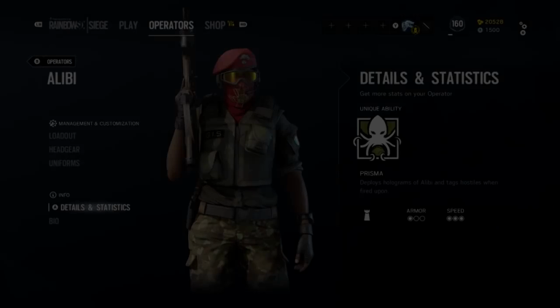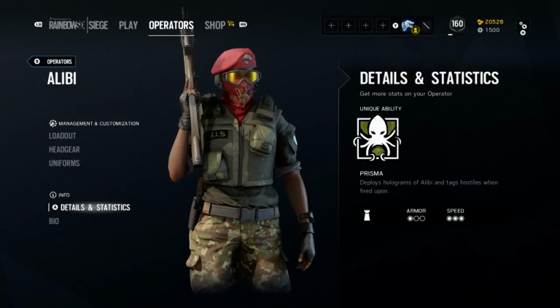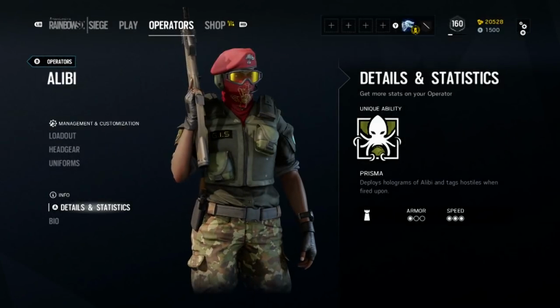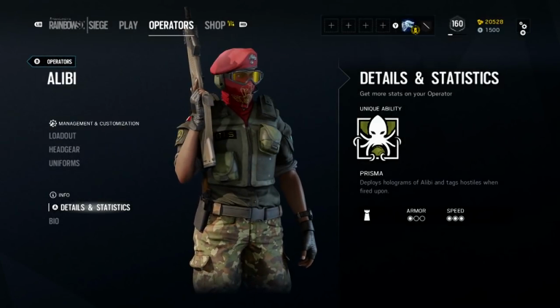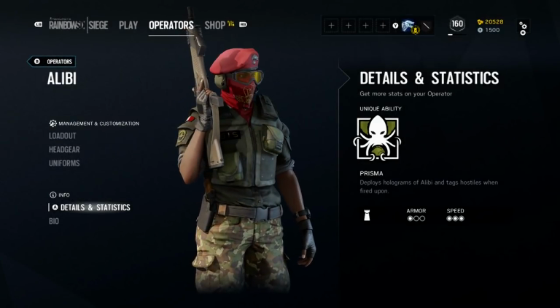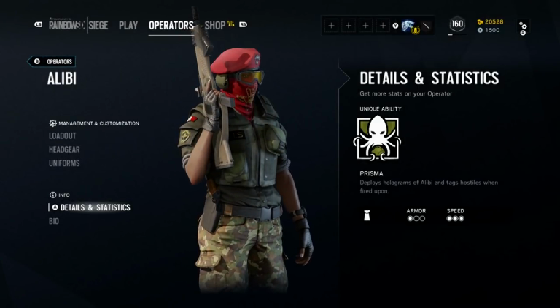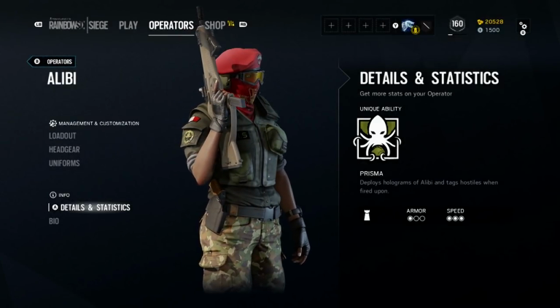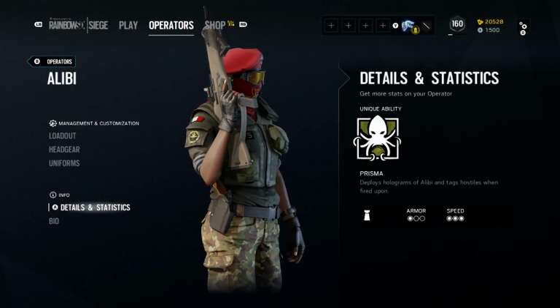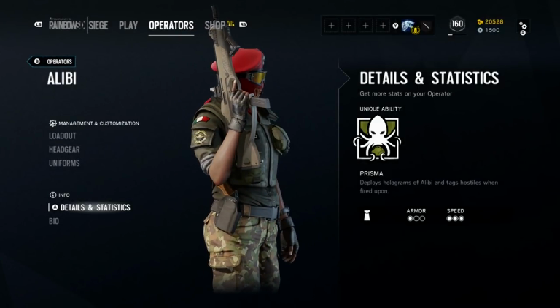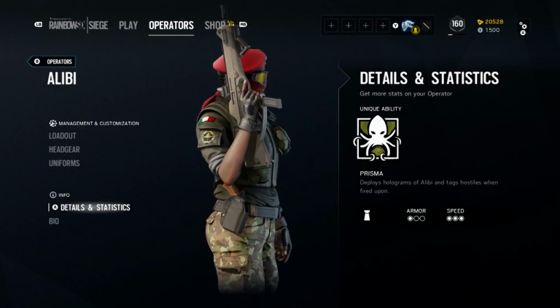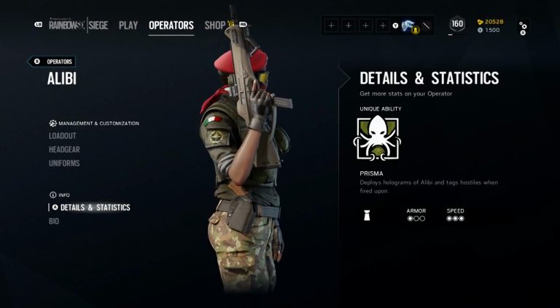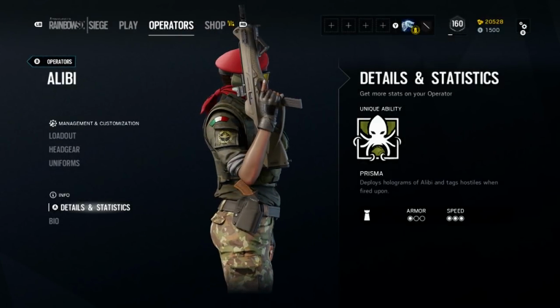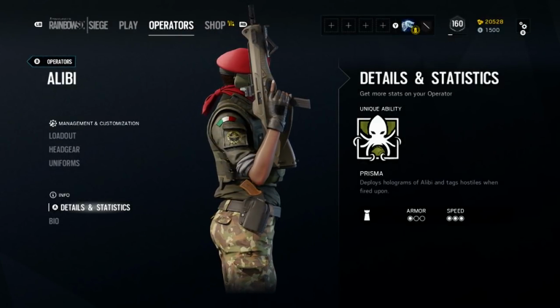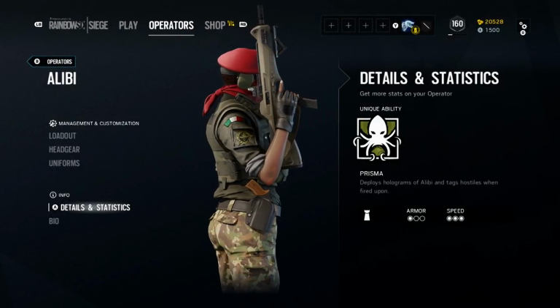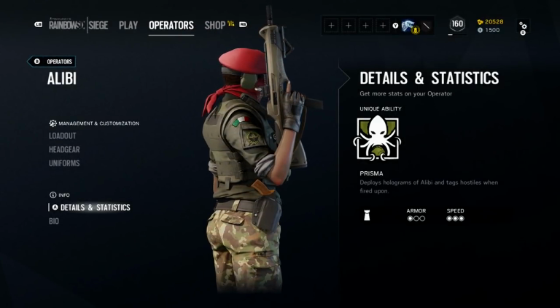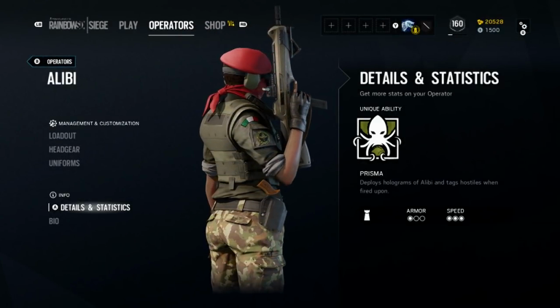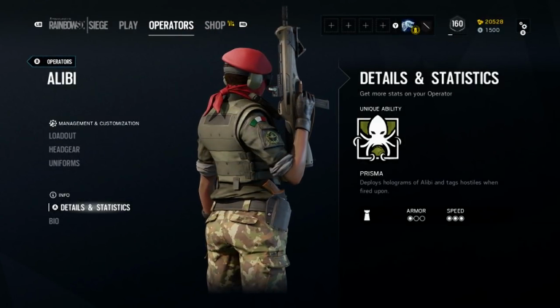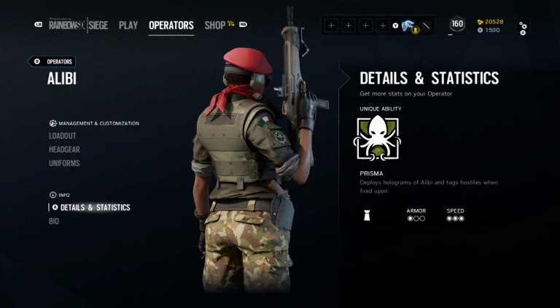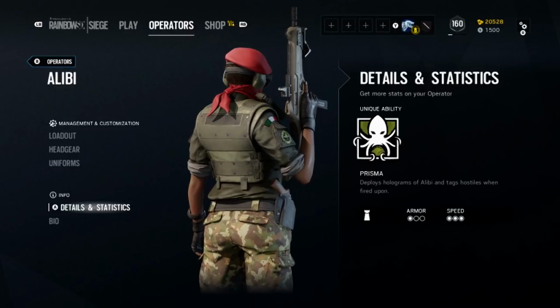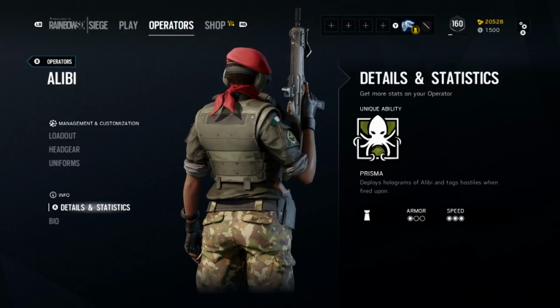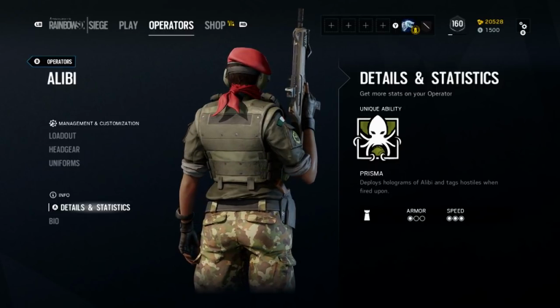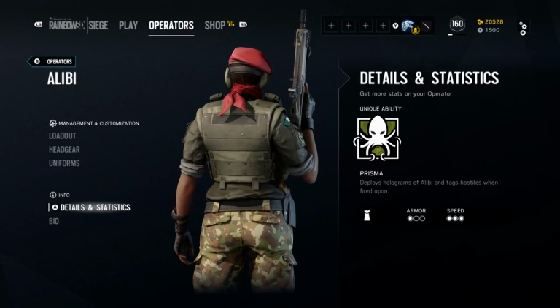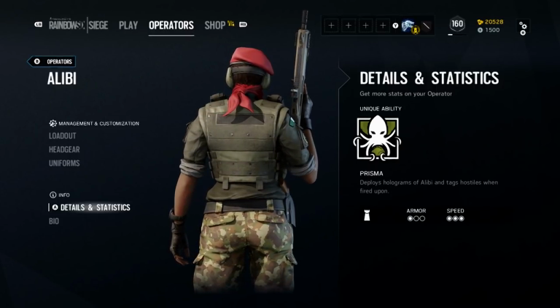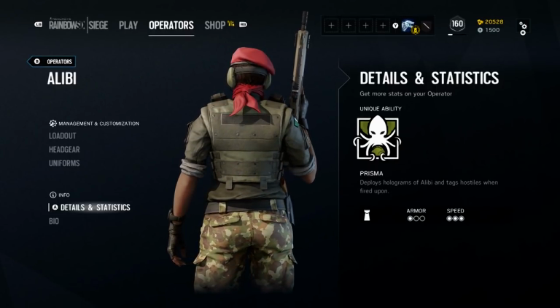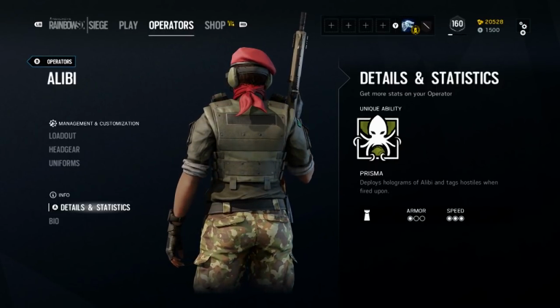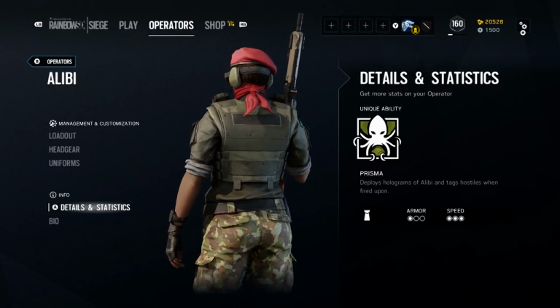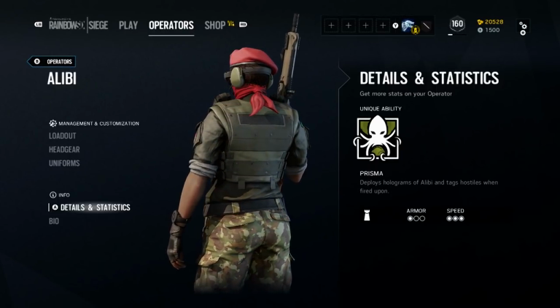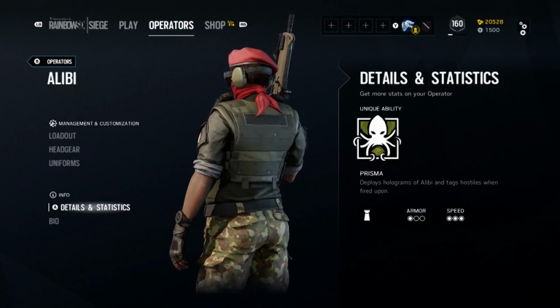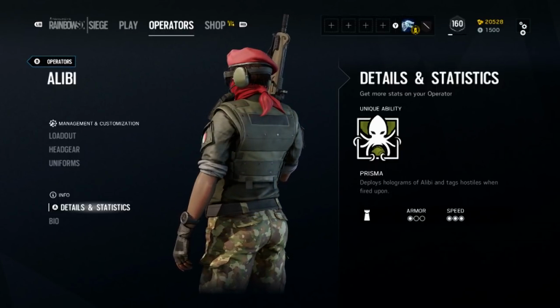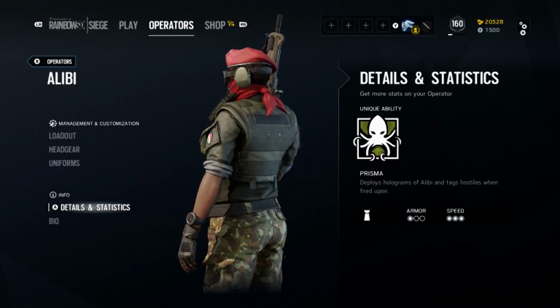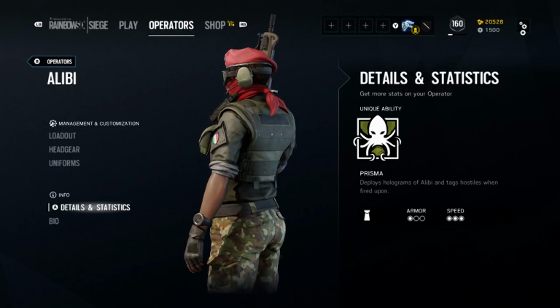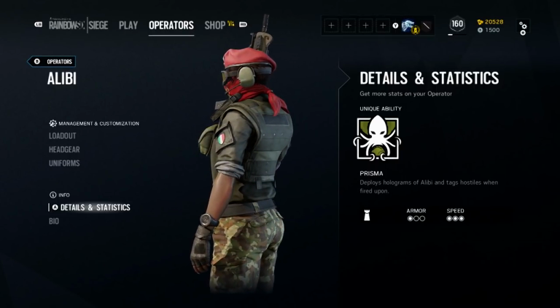Alibi is a defender on the Italian GIS. She's a three-speed, one-armor operator. Let's start by taking a look at the weapon loadout.